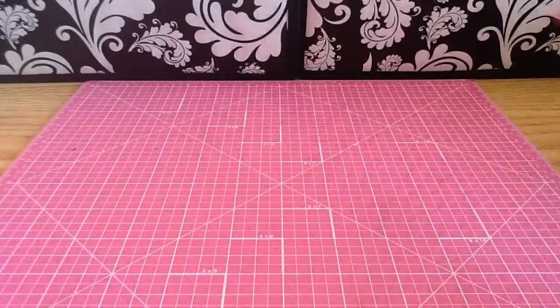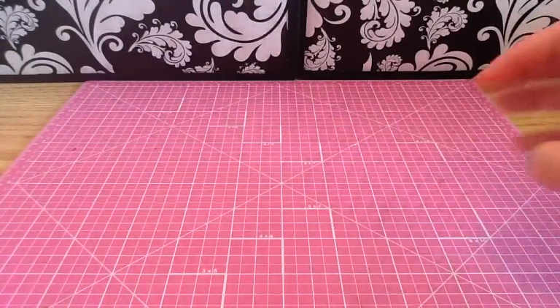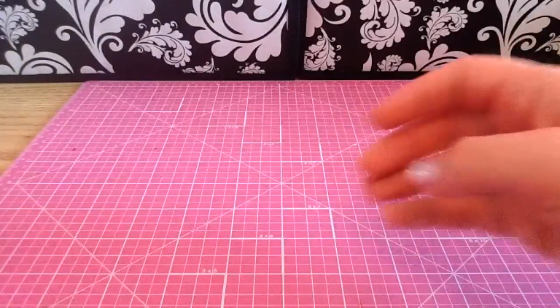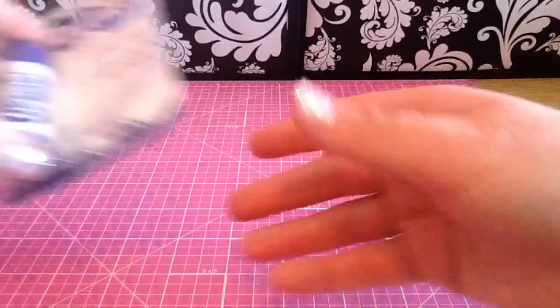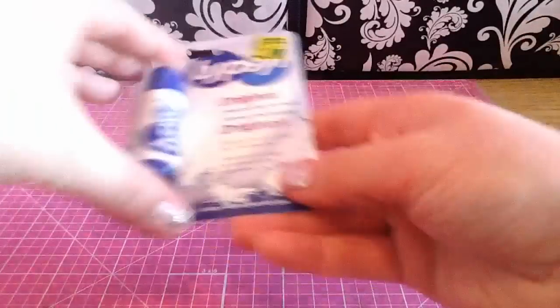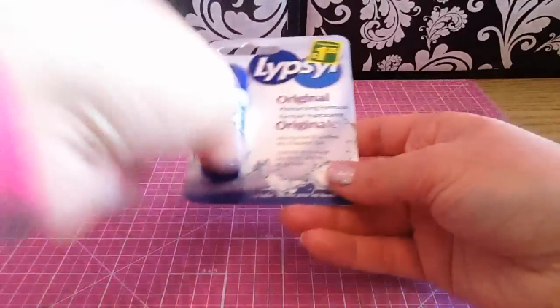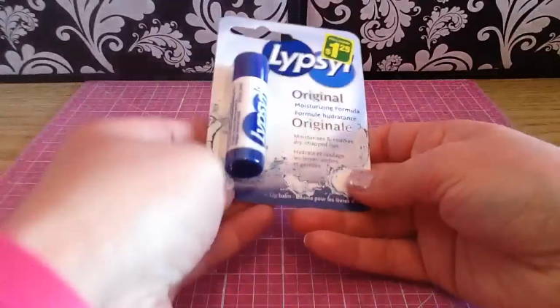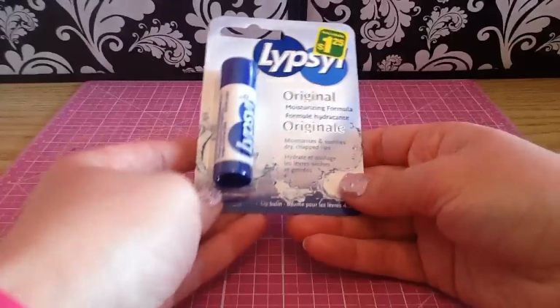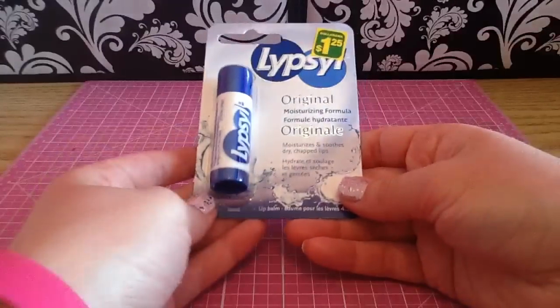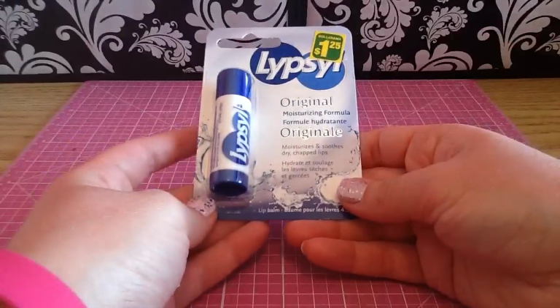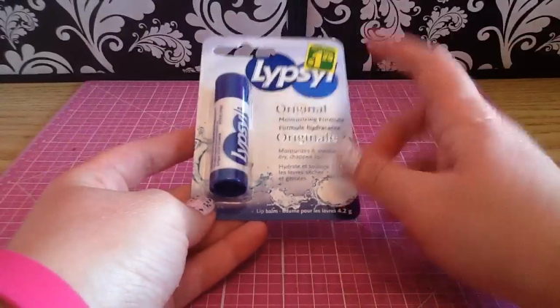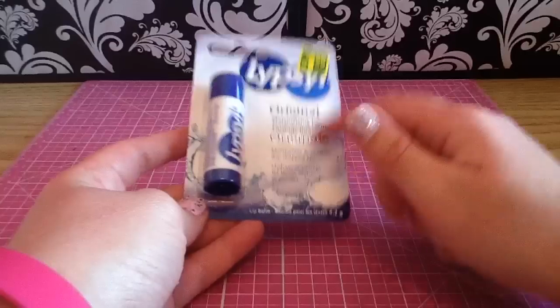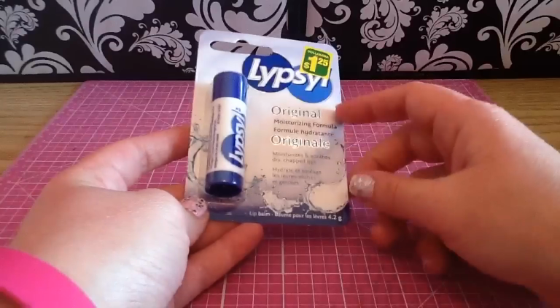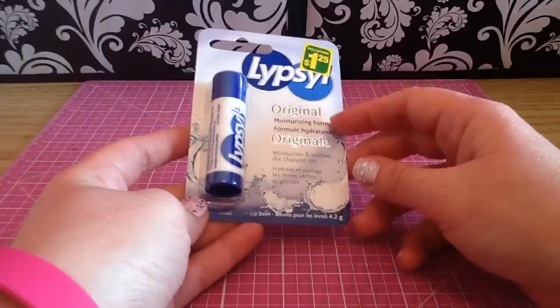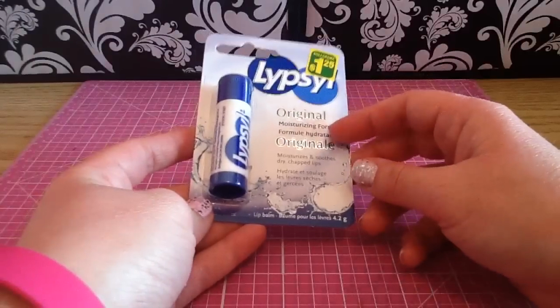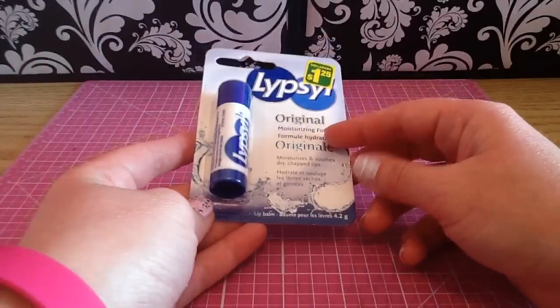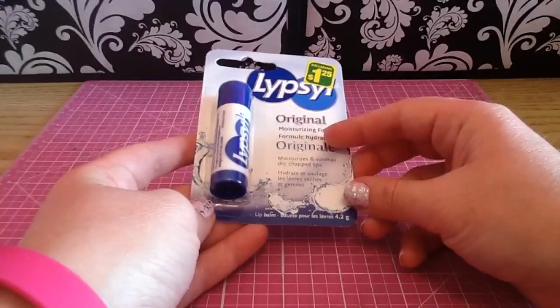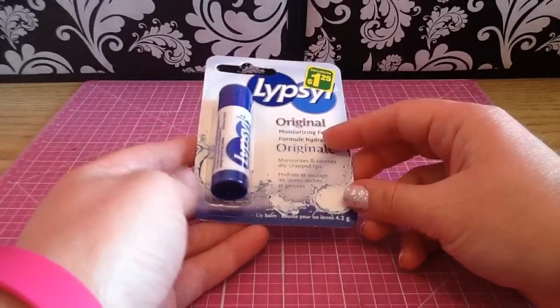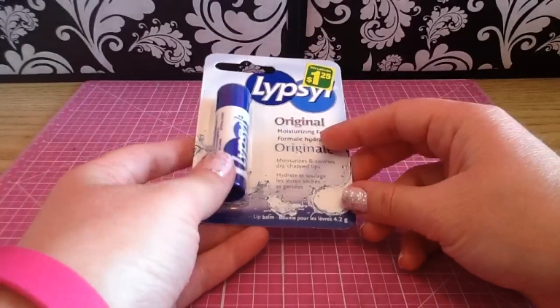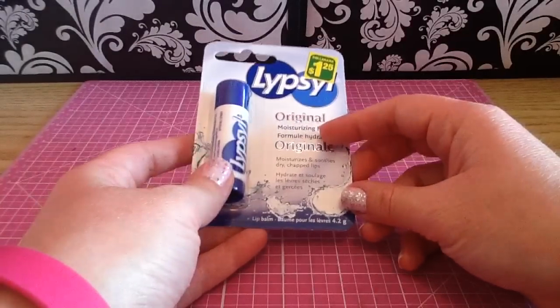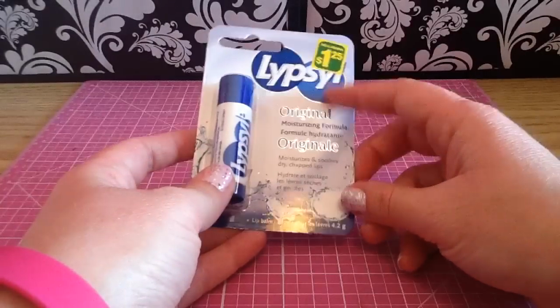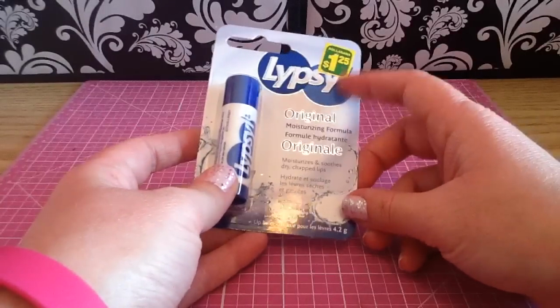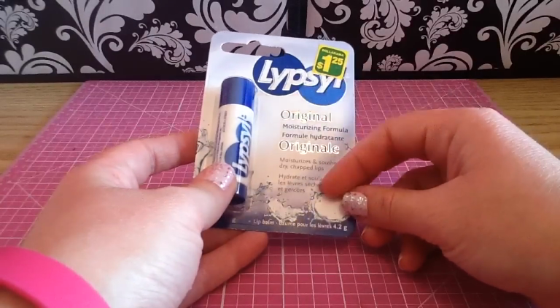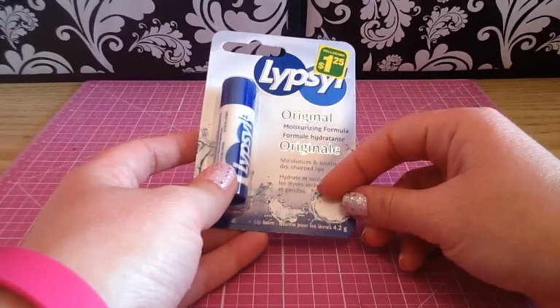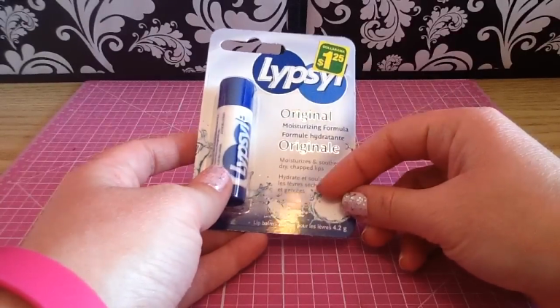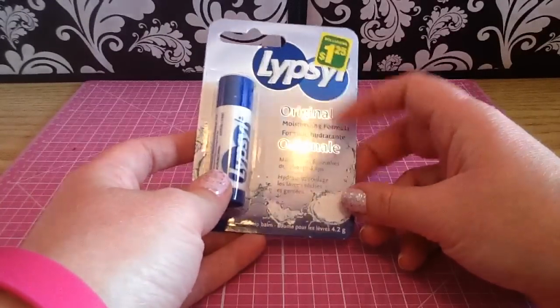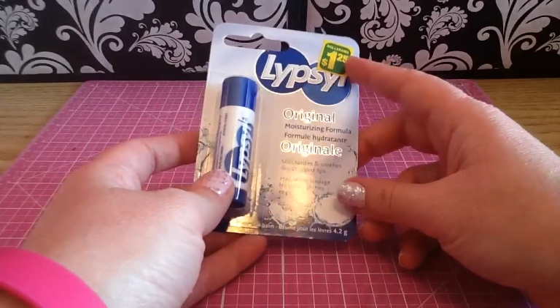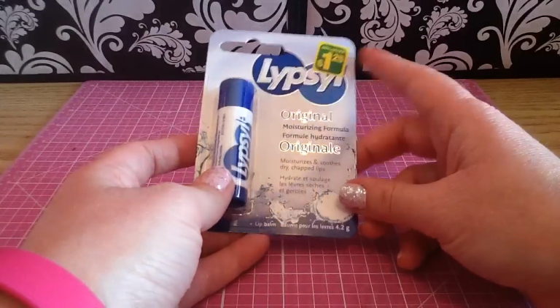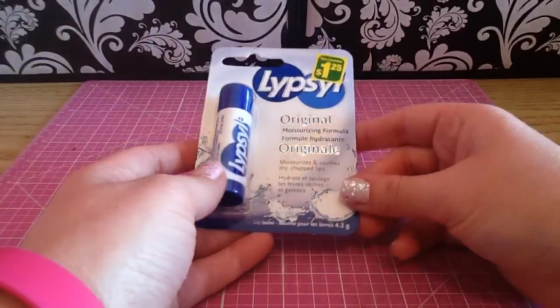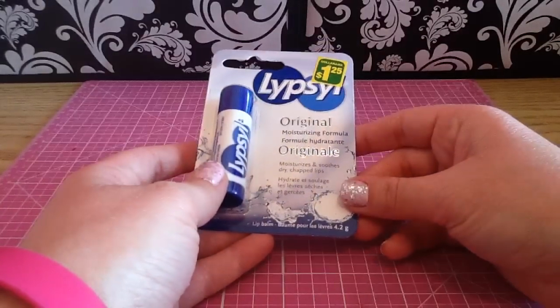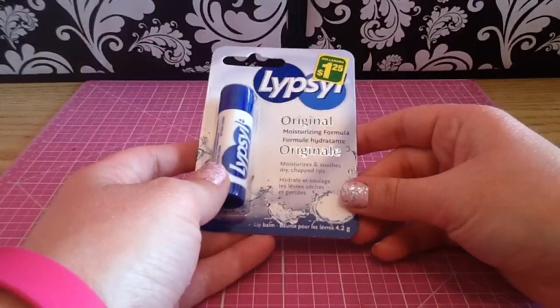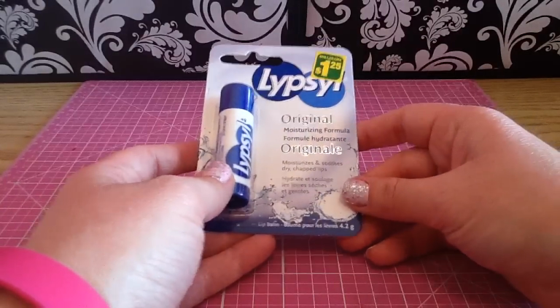And then I grabbed Ellipsal. I think that's such a good price — at our pharmacy they're like $3, so for $1.25 that's a great deal.